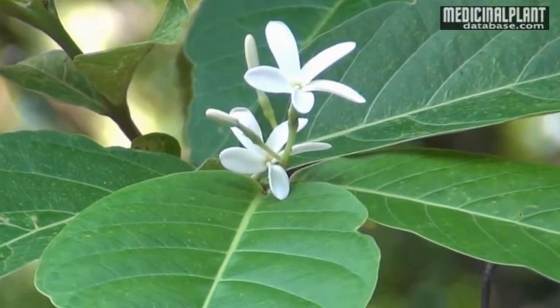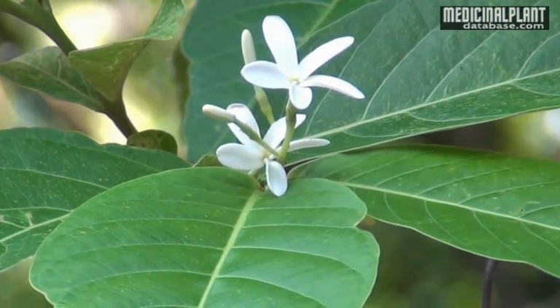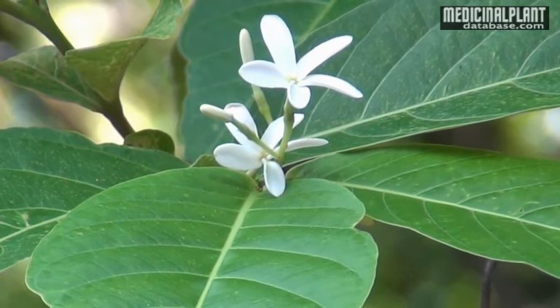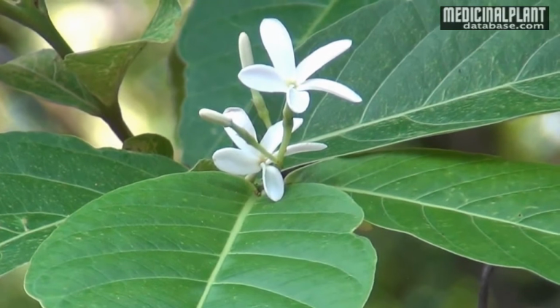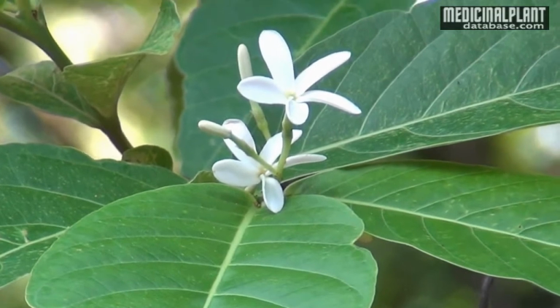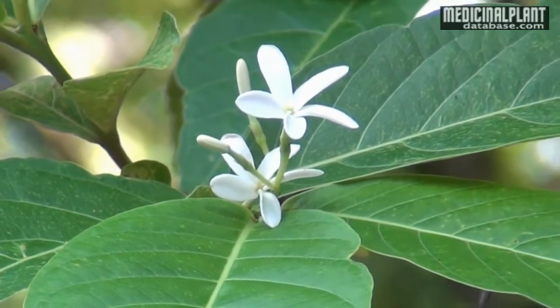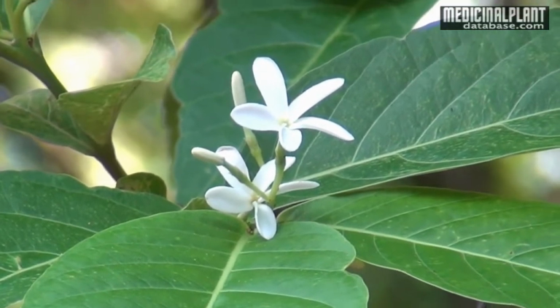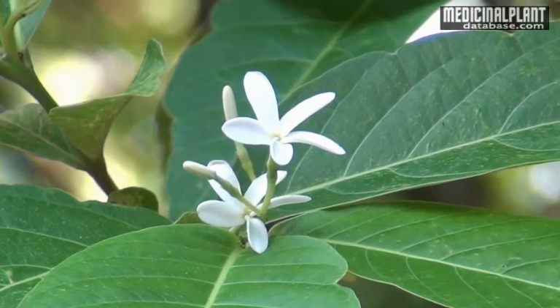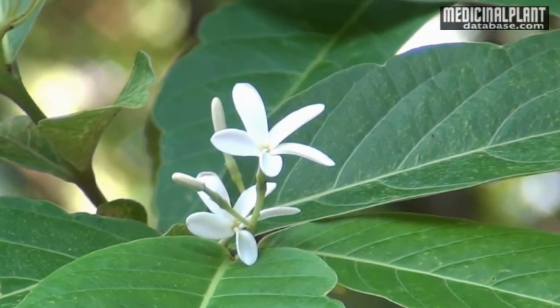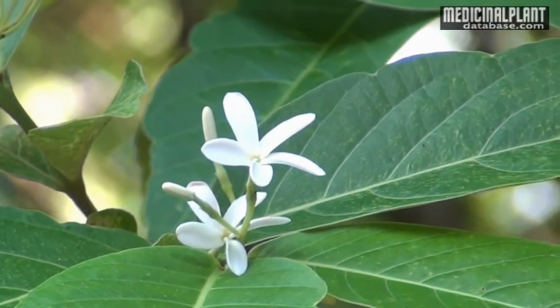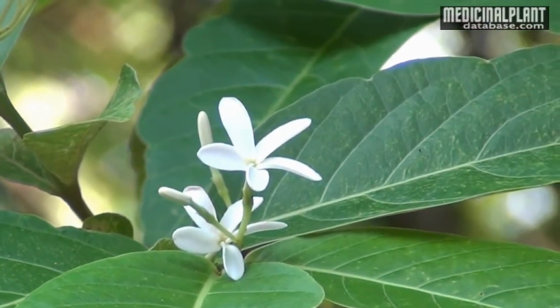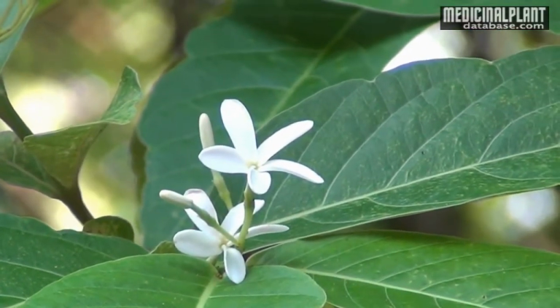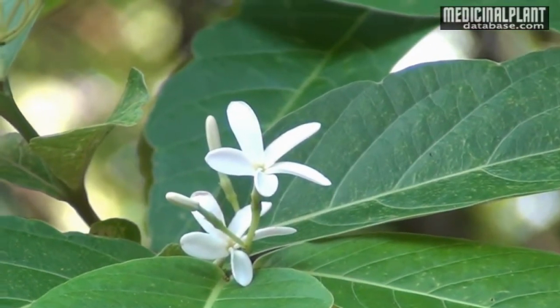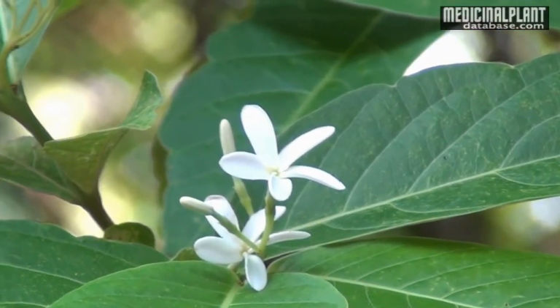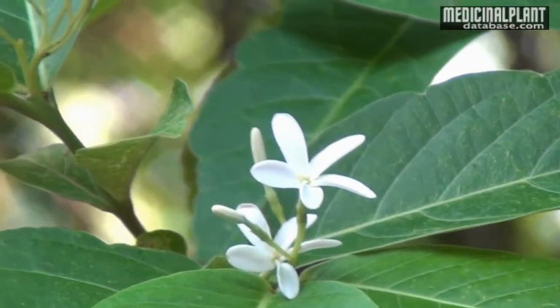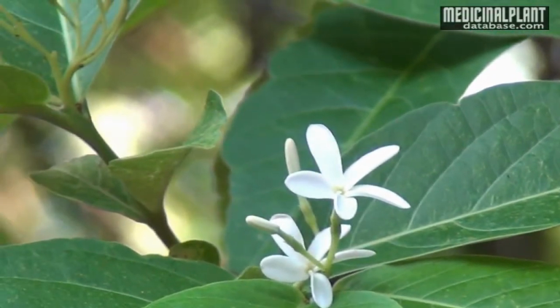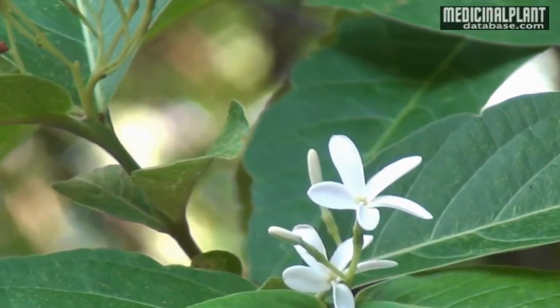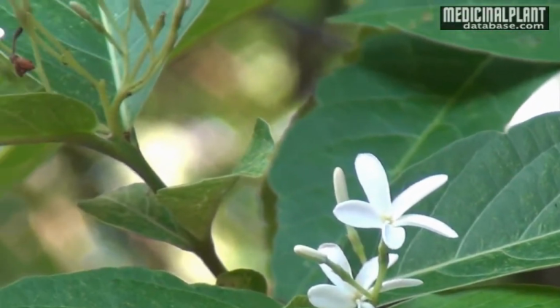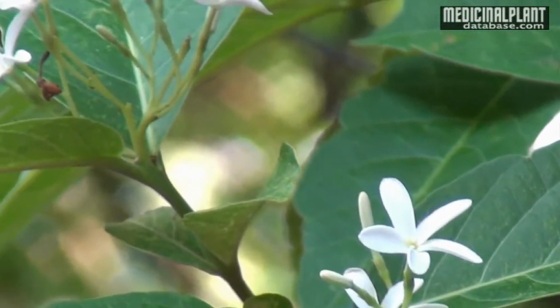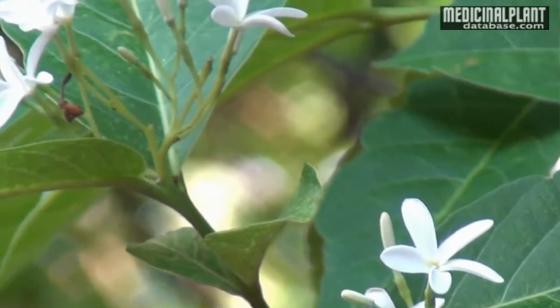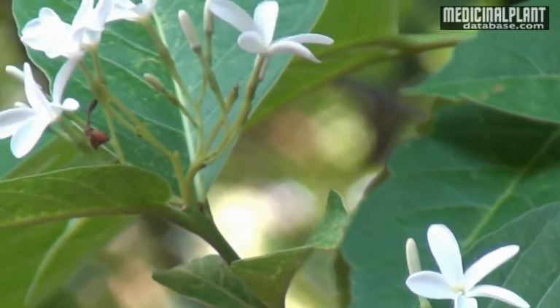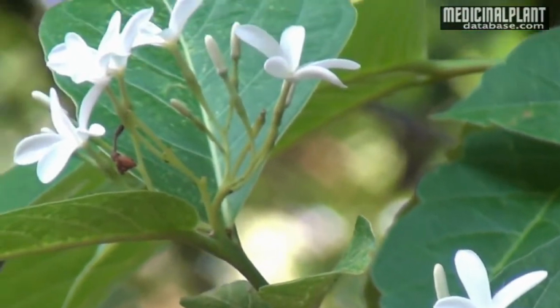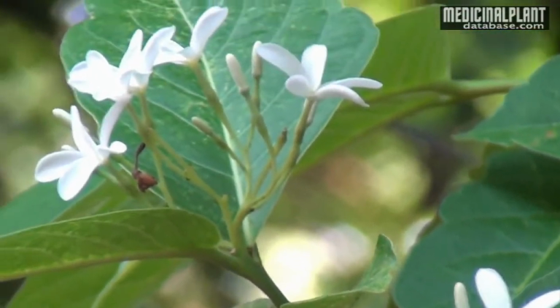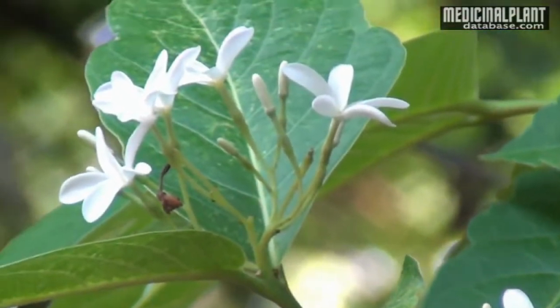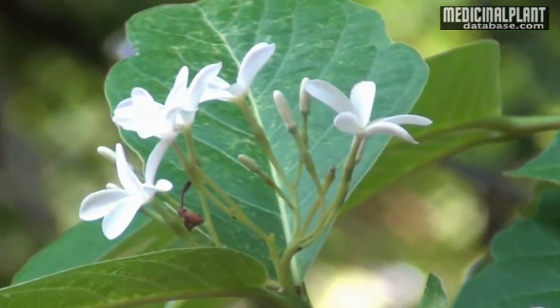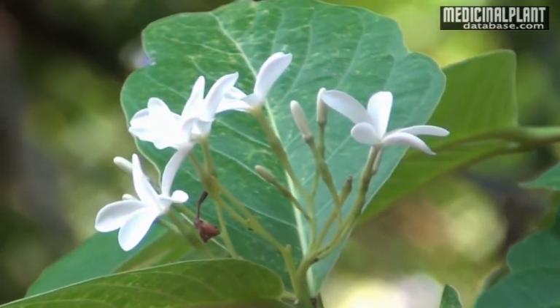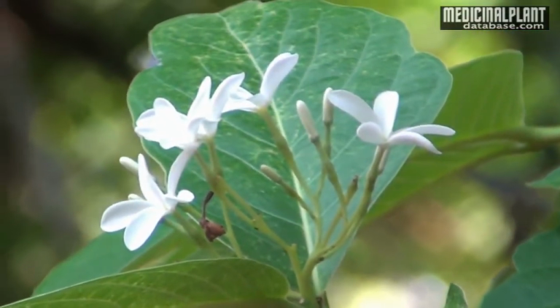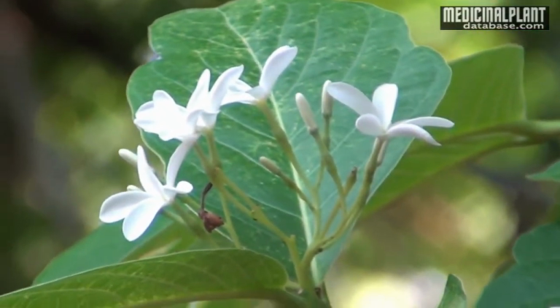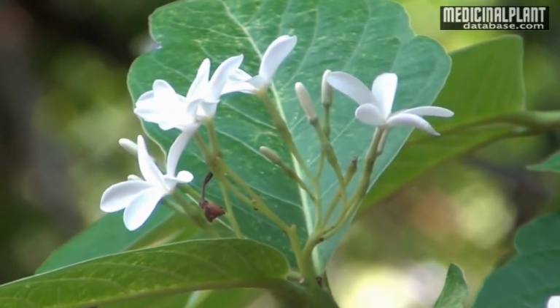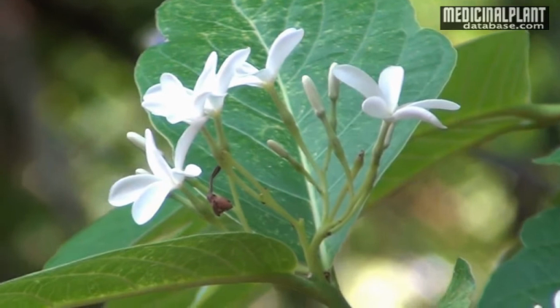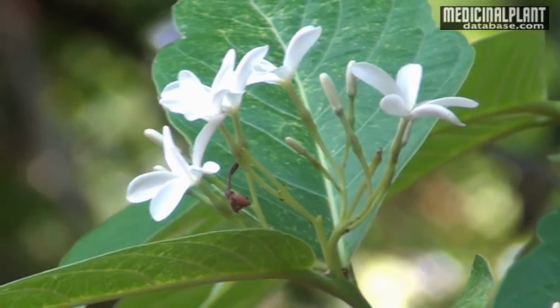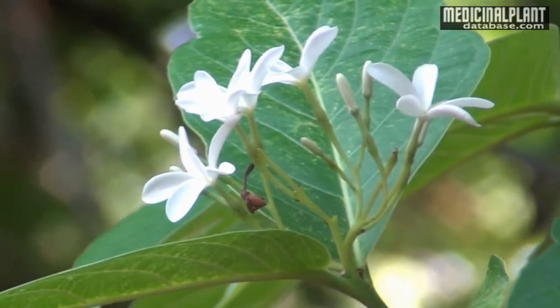Its useful parts are bark, seeds, and leaves.